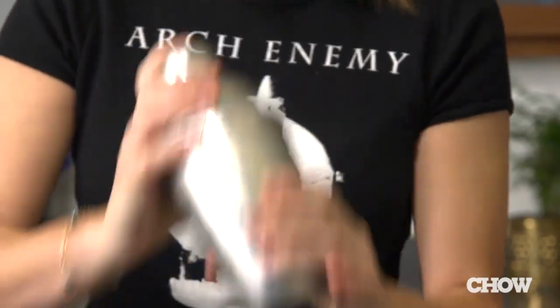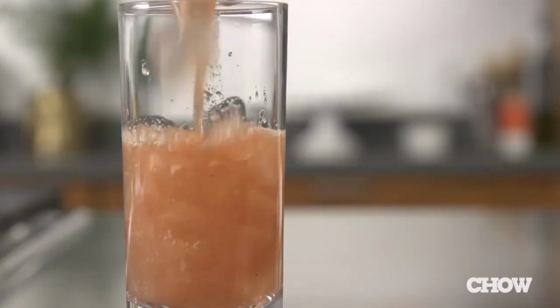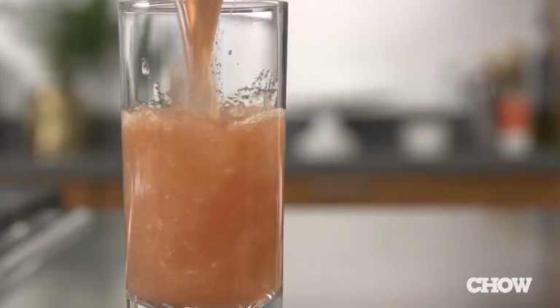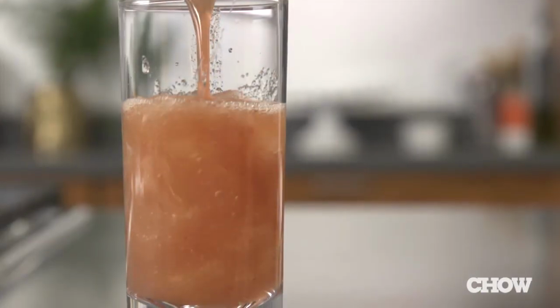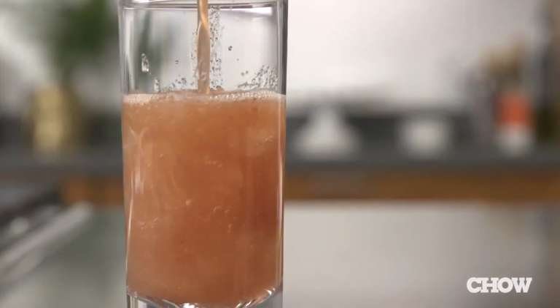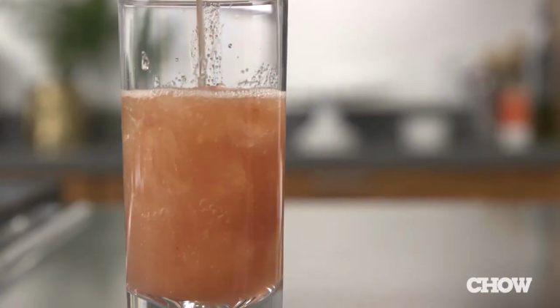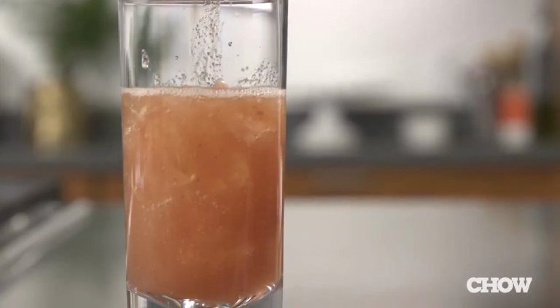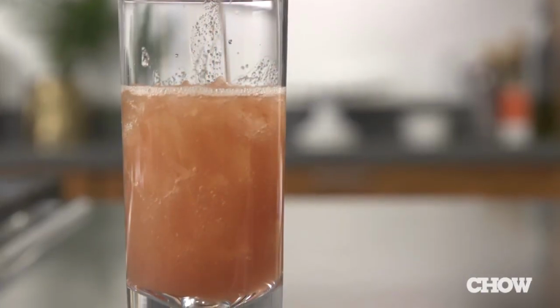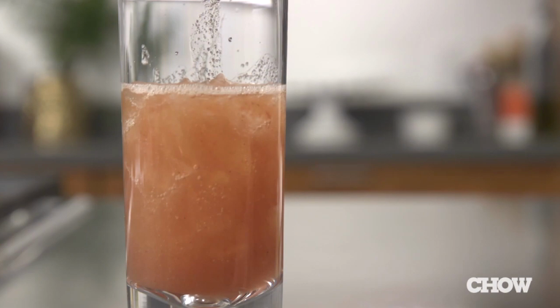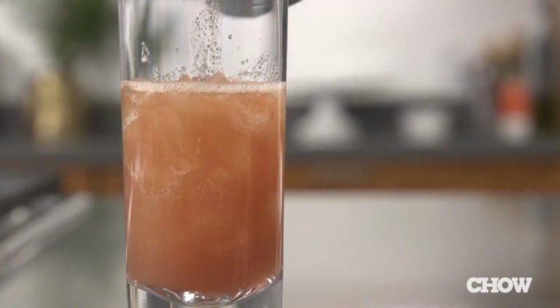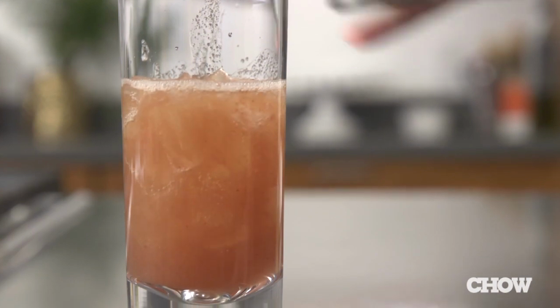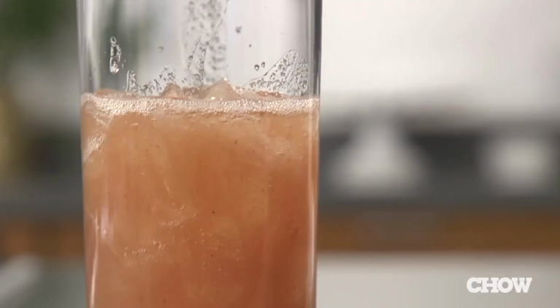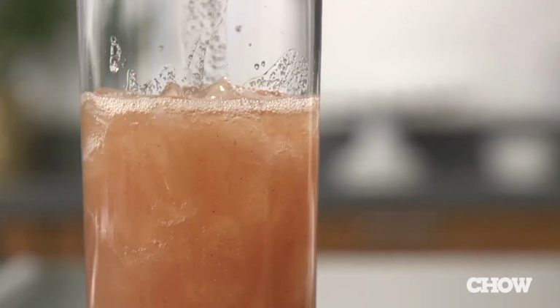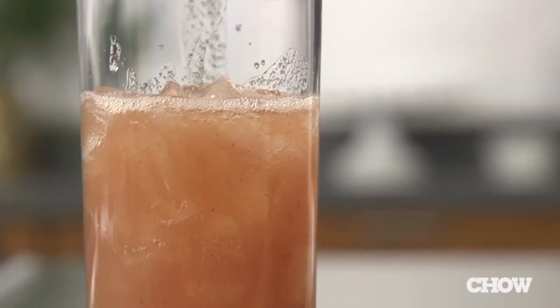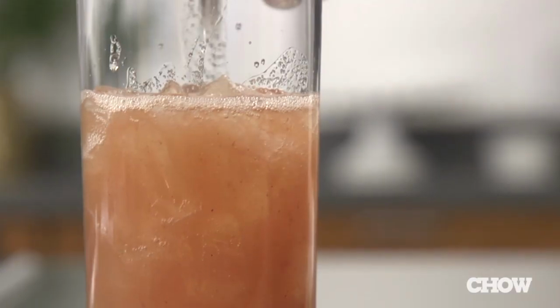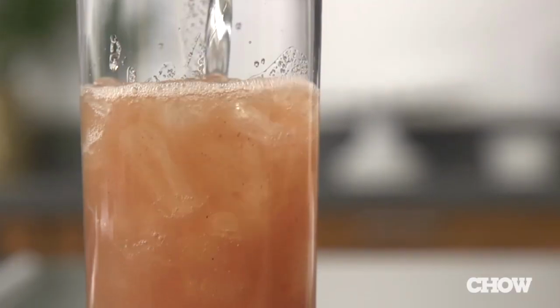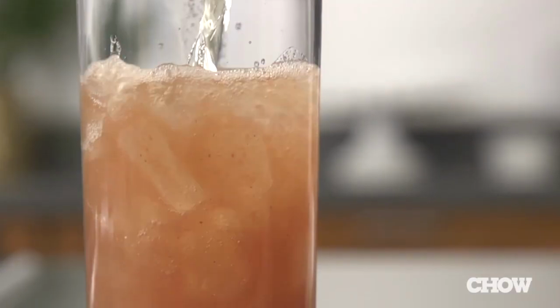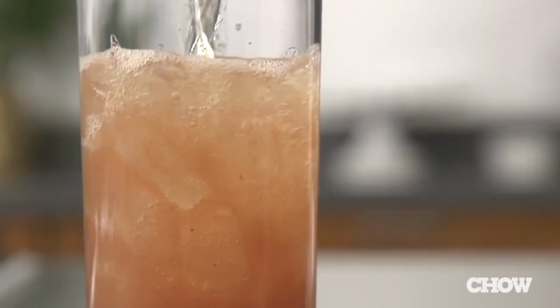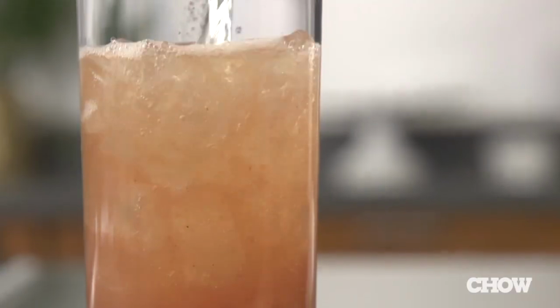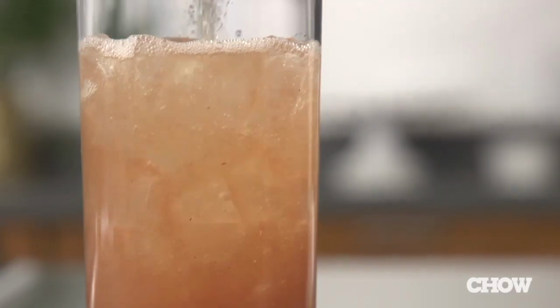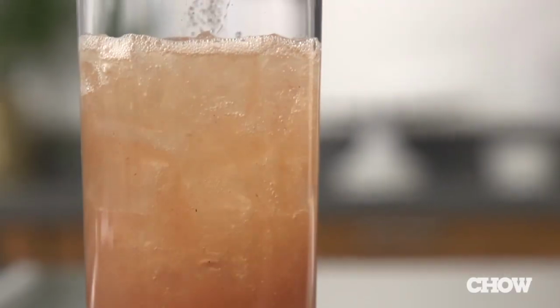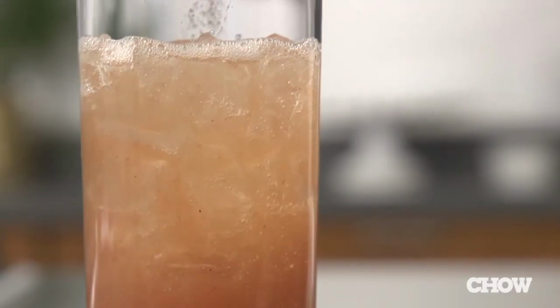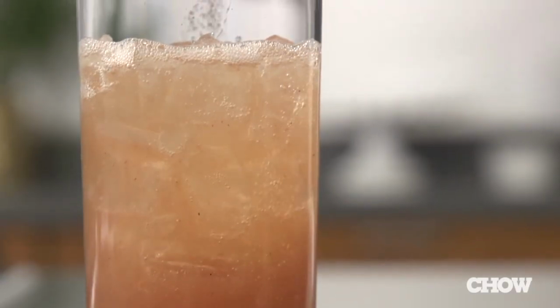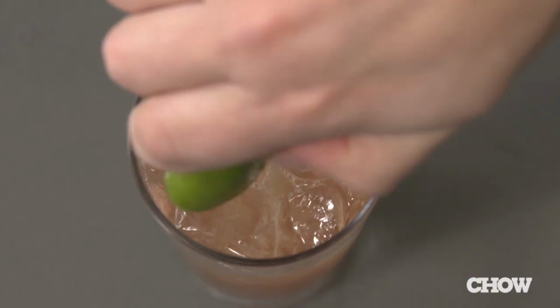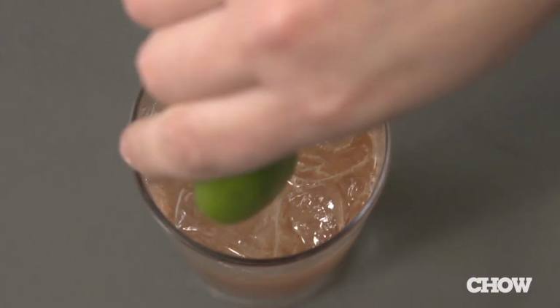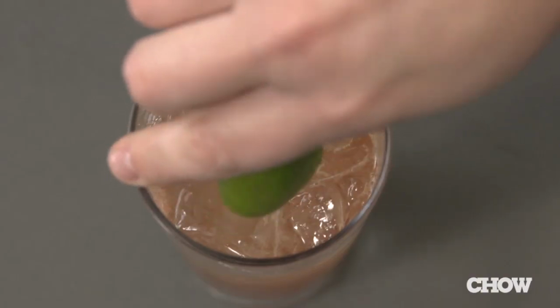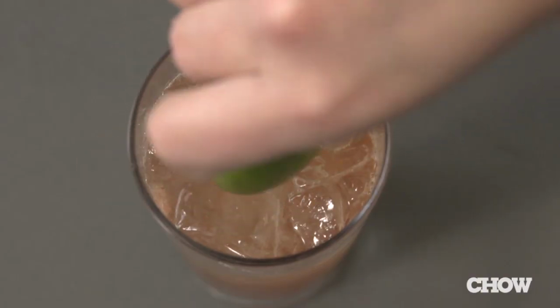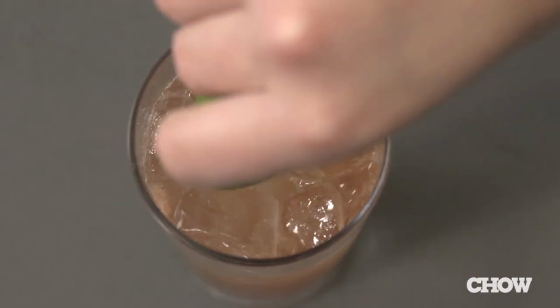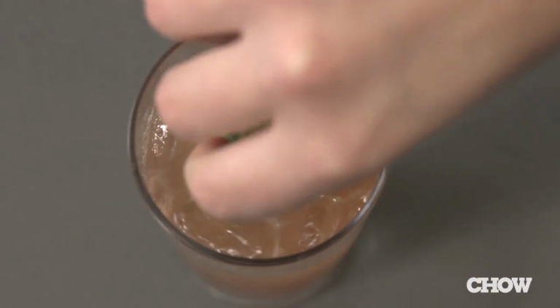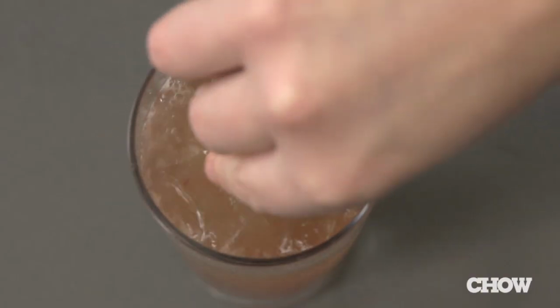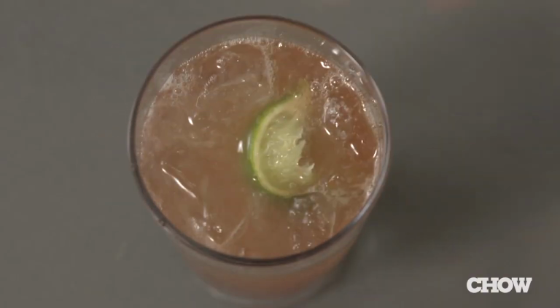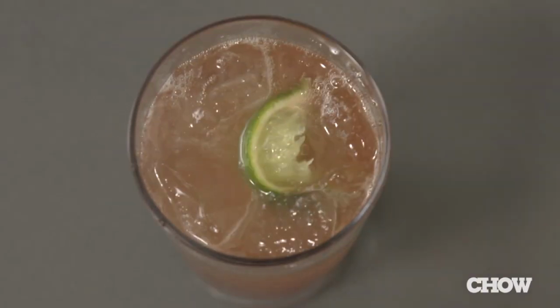Pour the whole thing in a tall glass, top it with a few ounces of ginger ale, squeeze a lime wedge over the top, and you're ready to serve it.